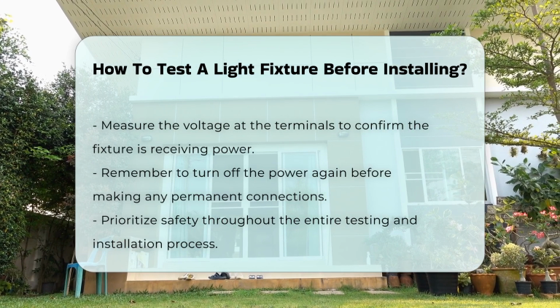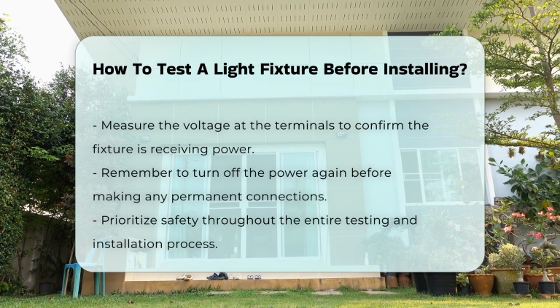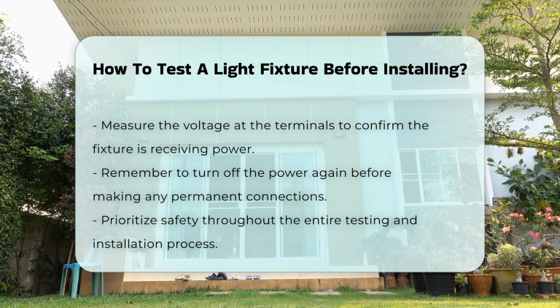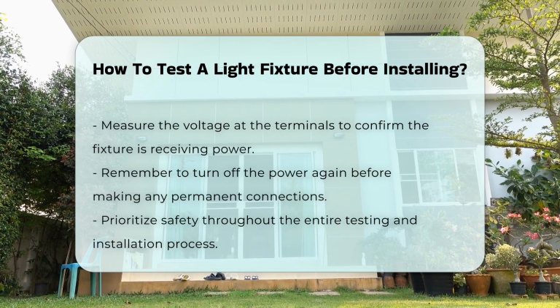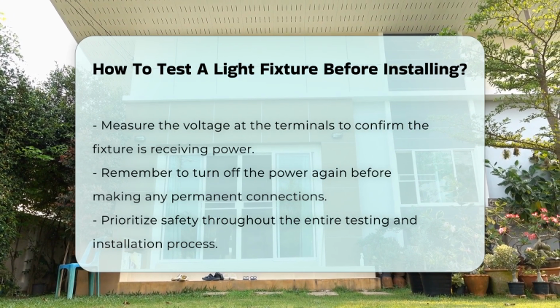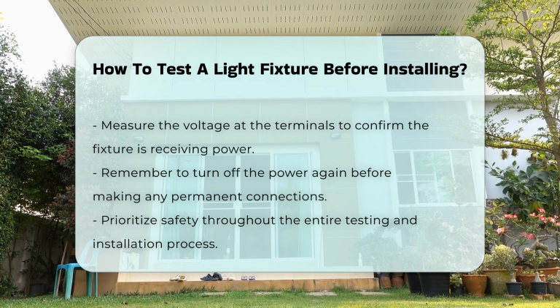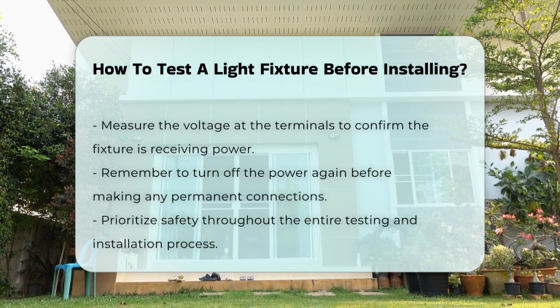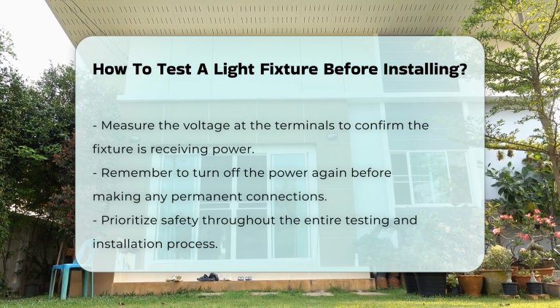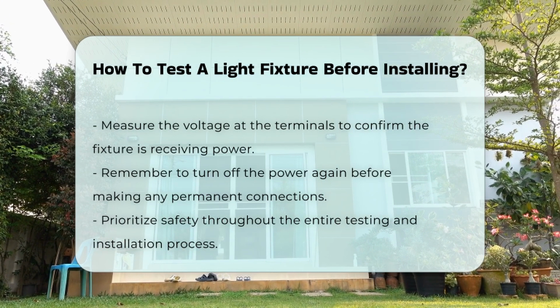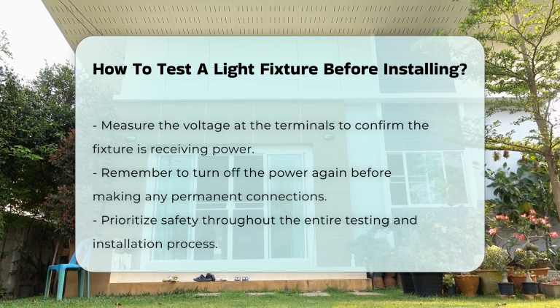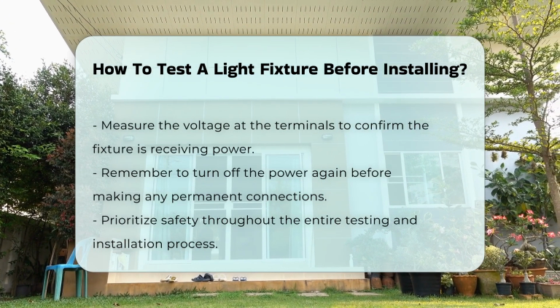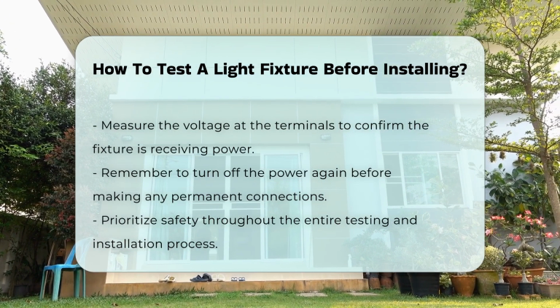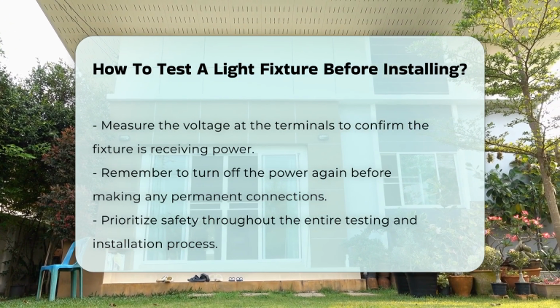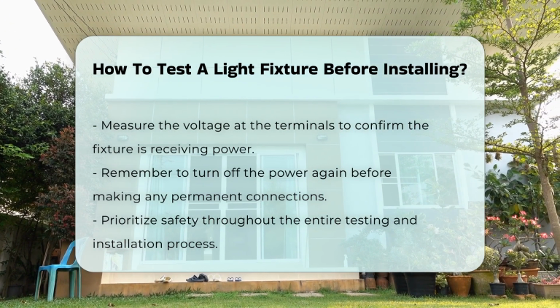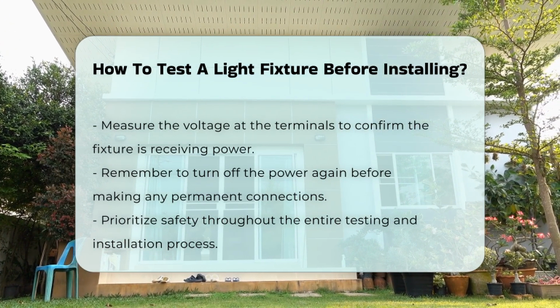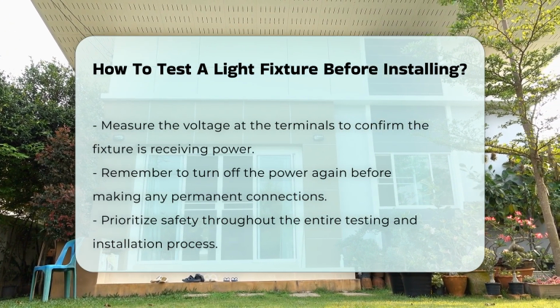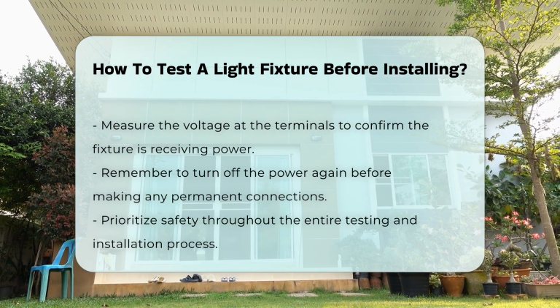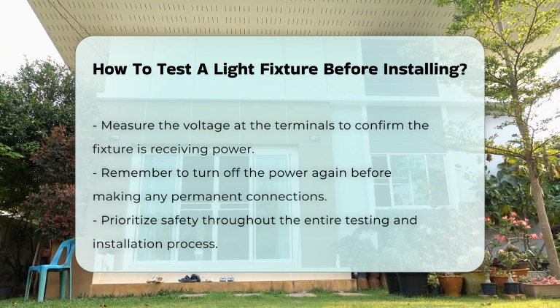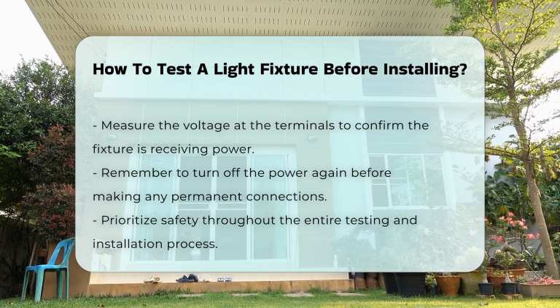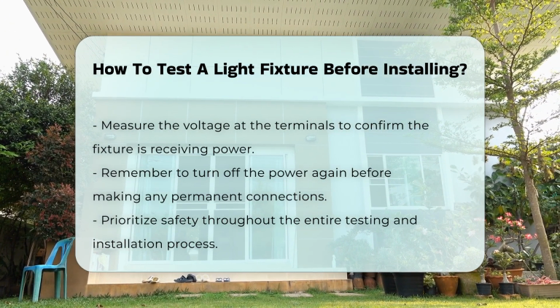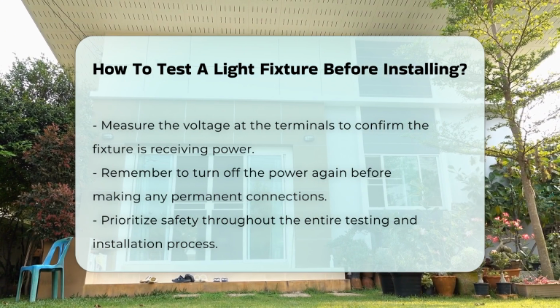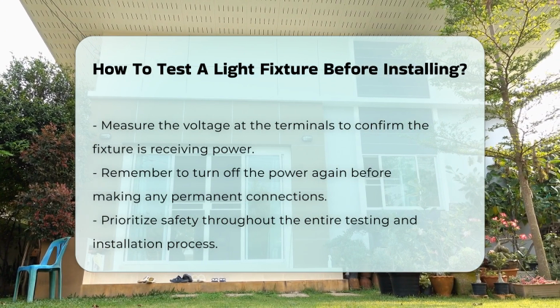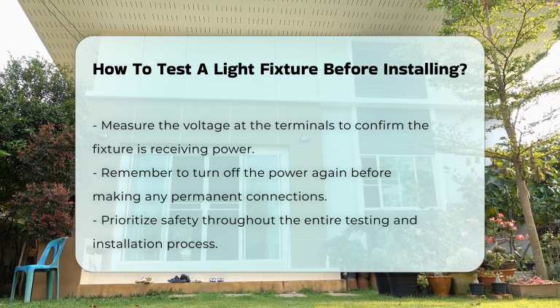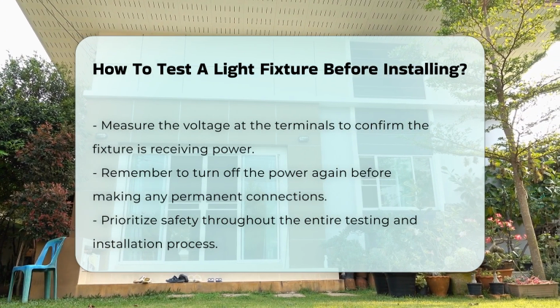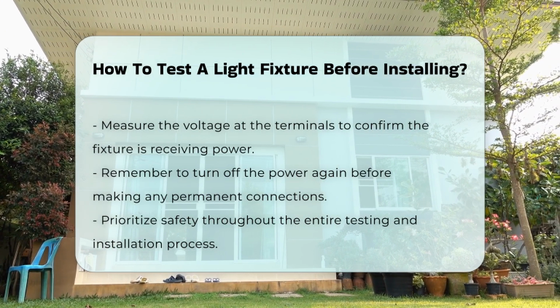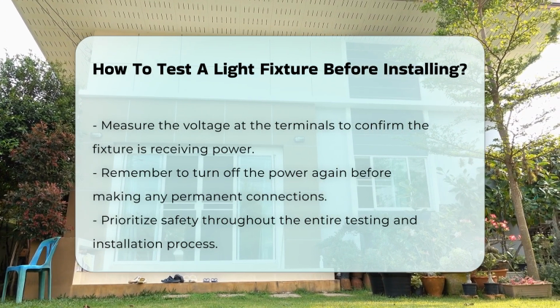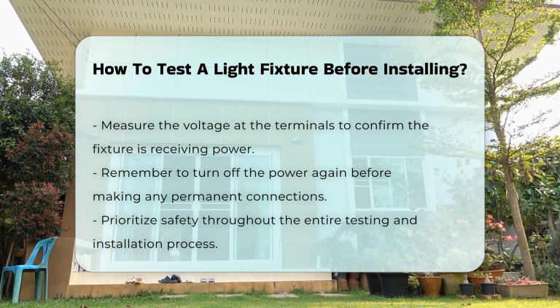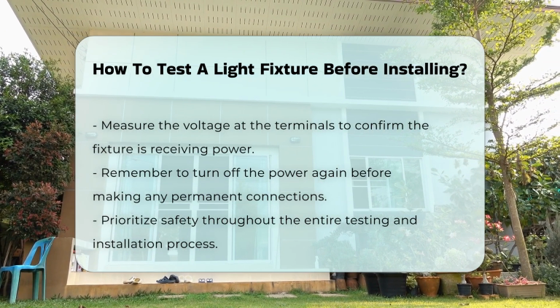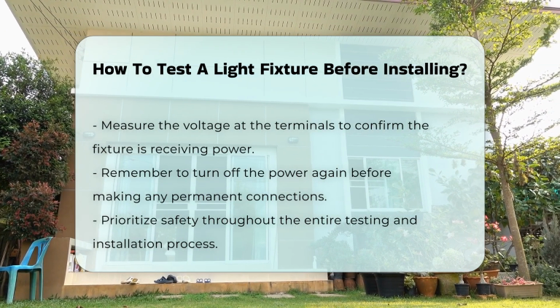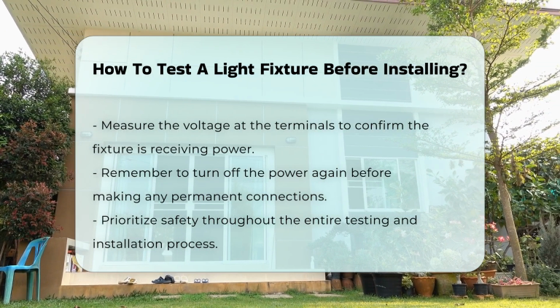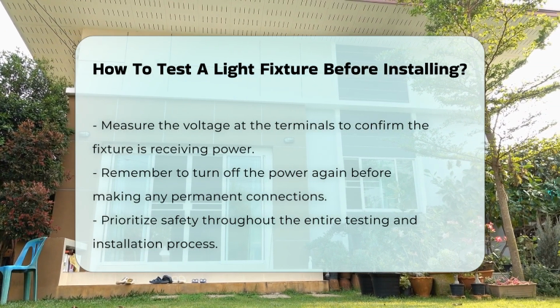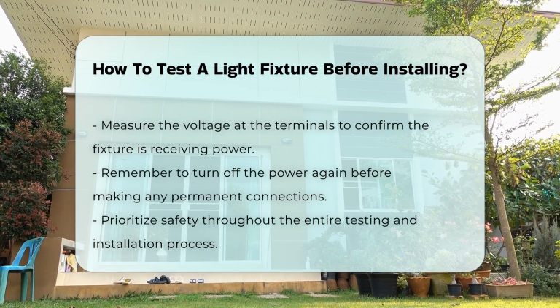After testing, remember to turn off the power again before making any permanent connections. This ensures safety during installation.